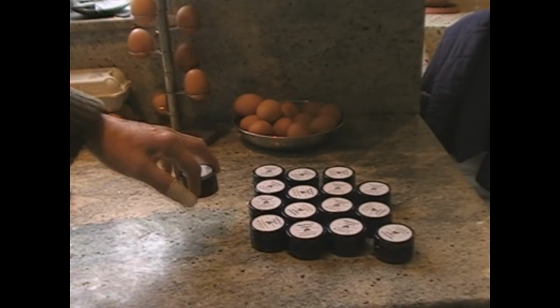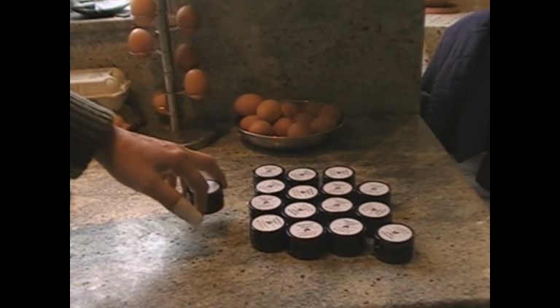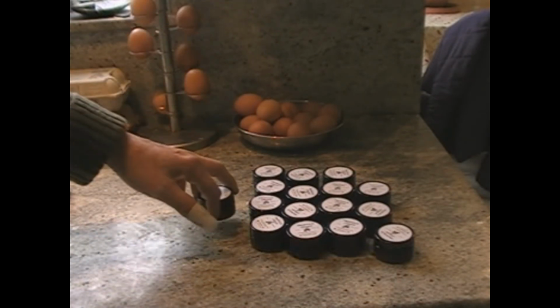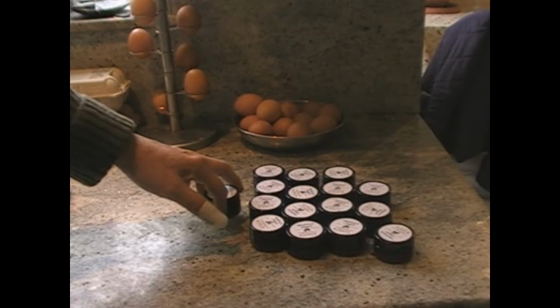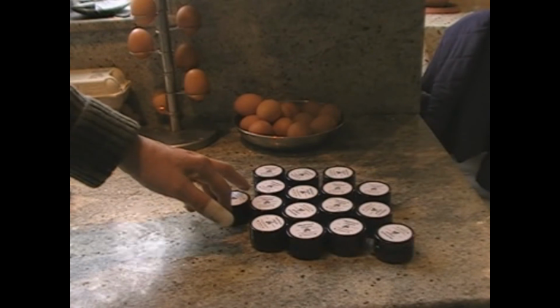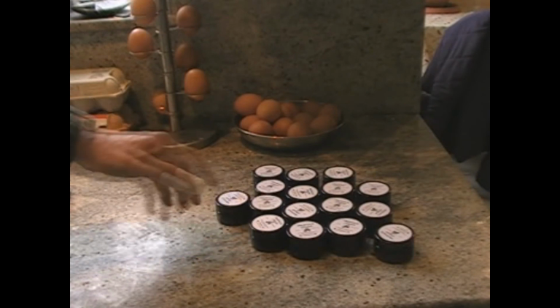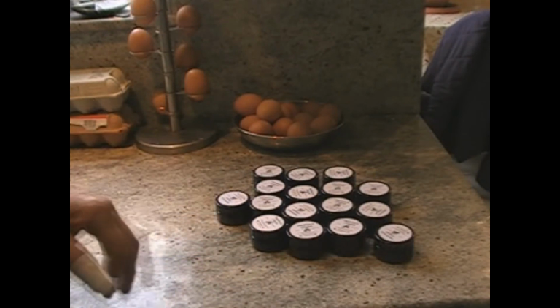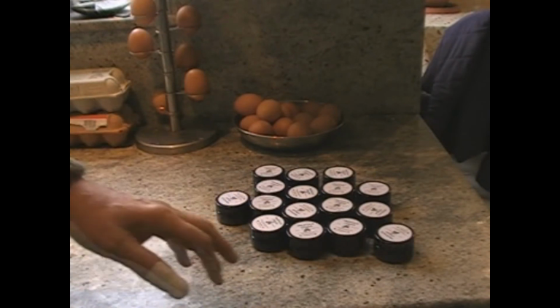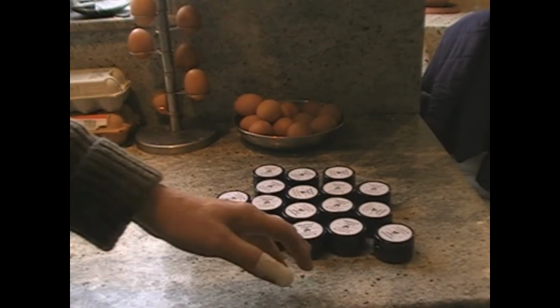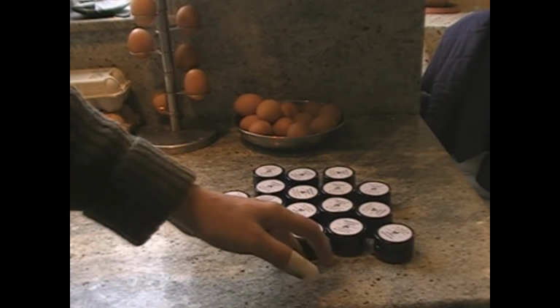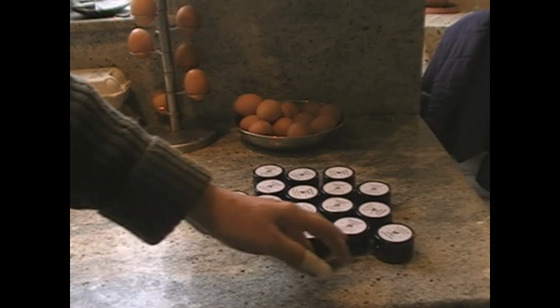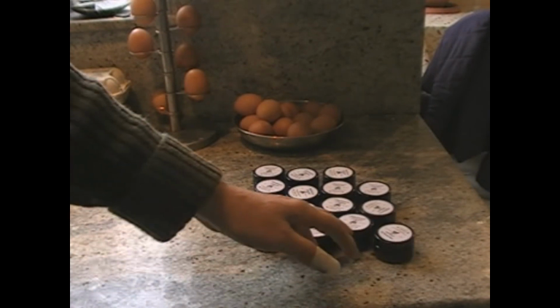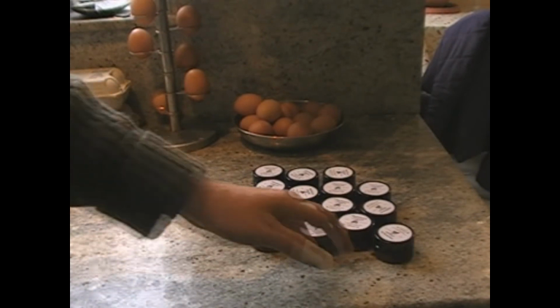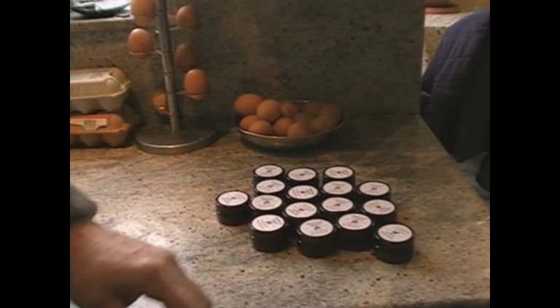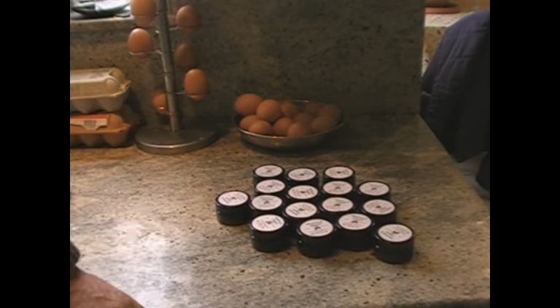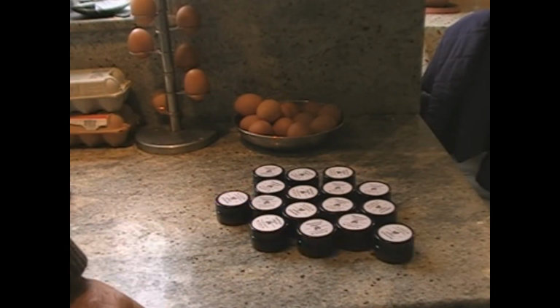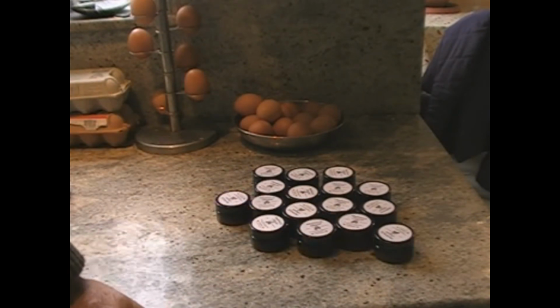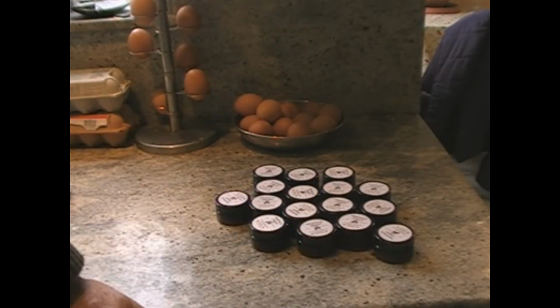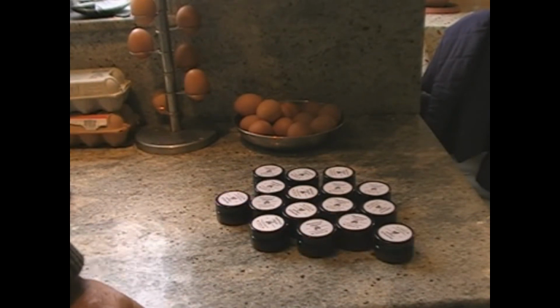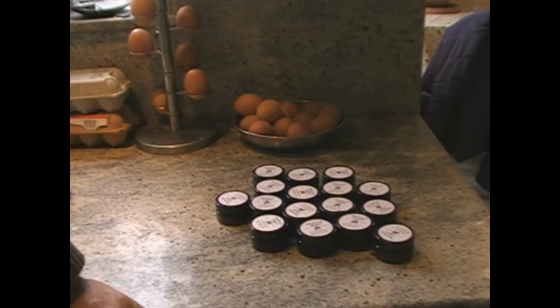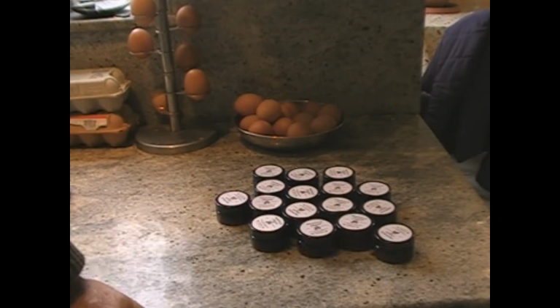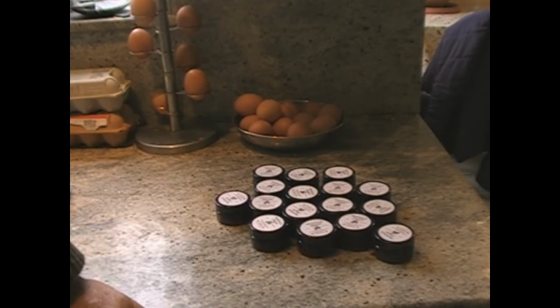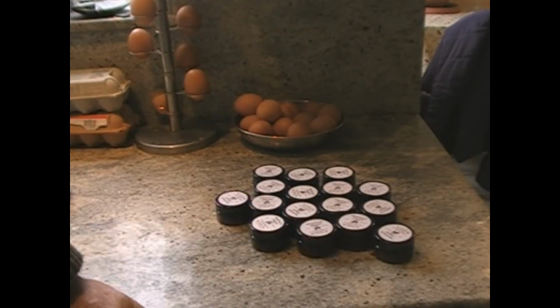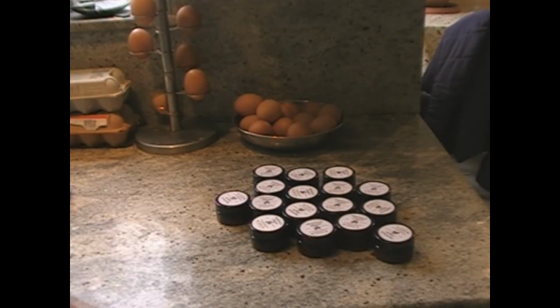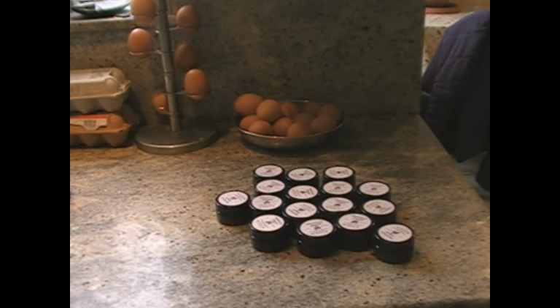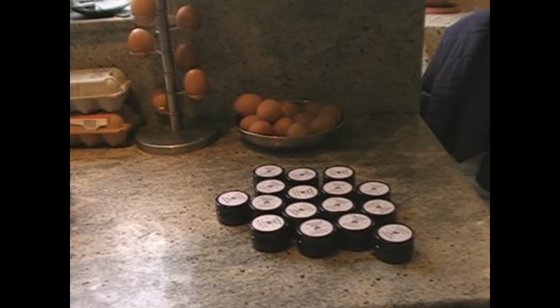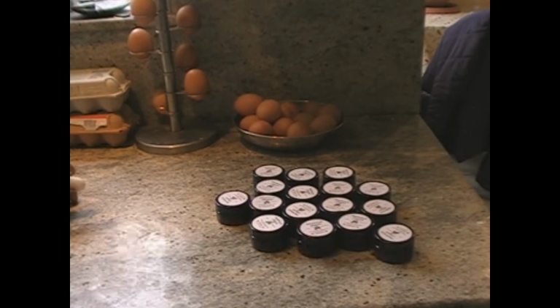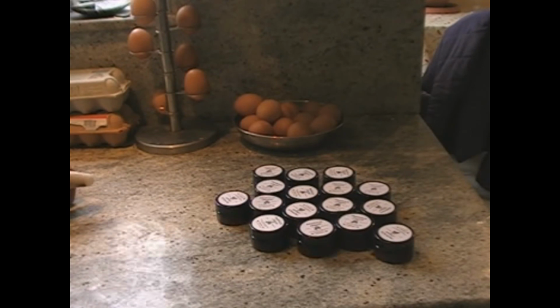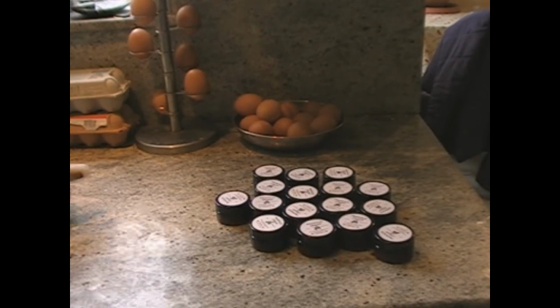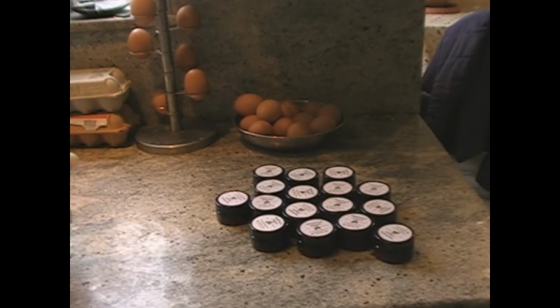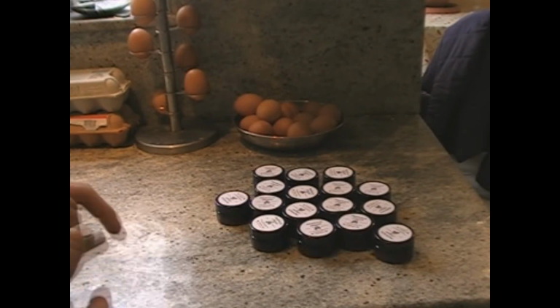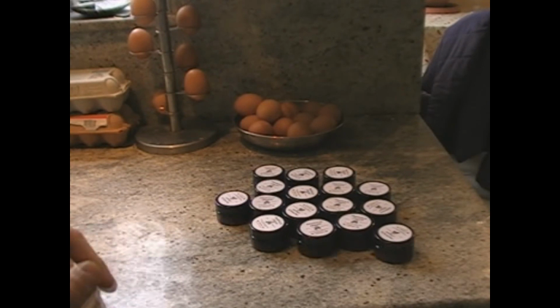So we've made about 17 there, which will last me quite a while. And that's how you make propolis cream.